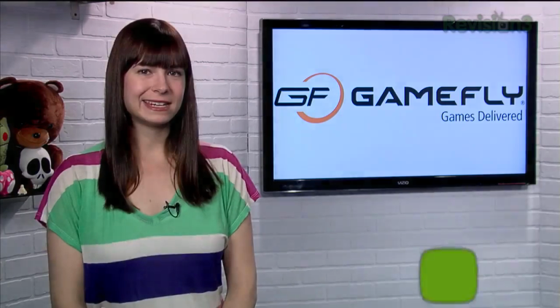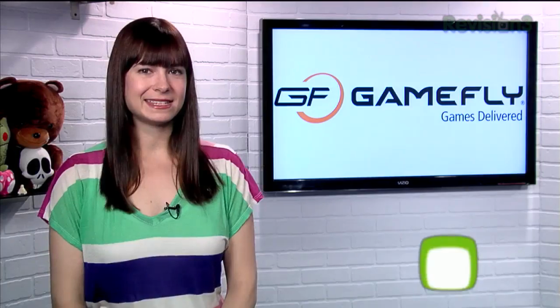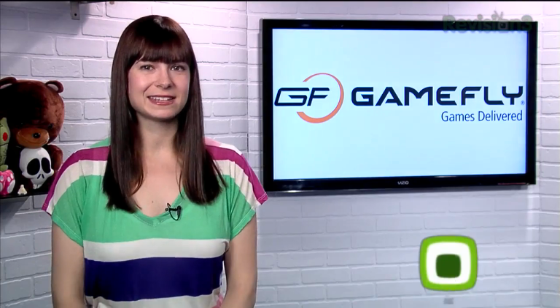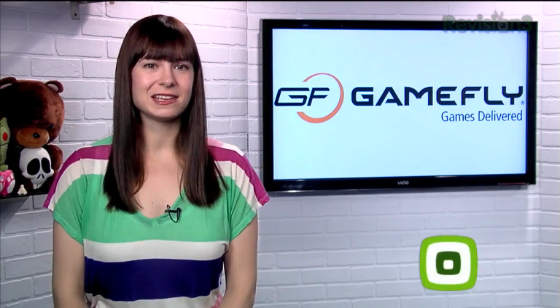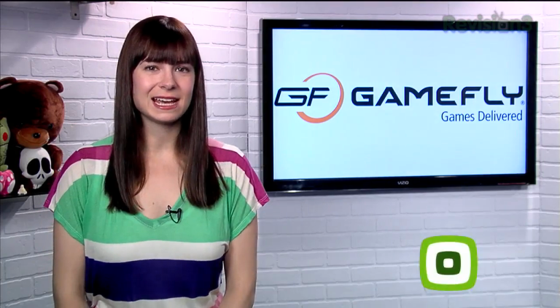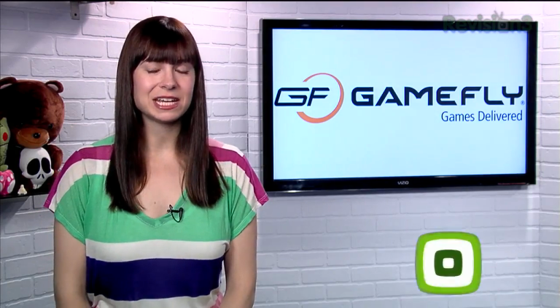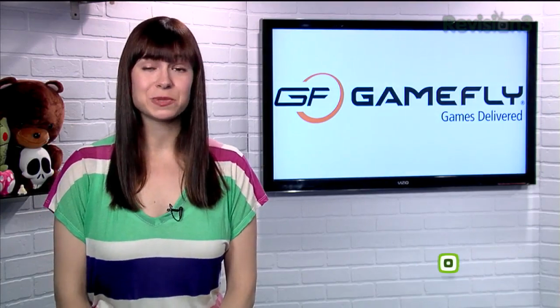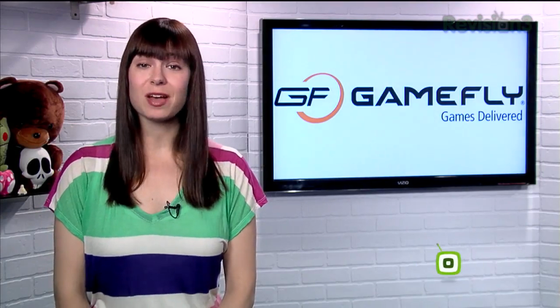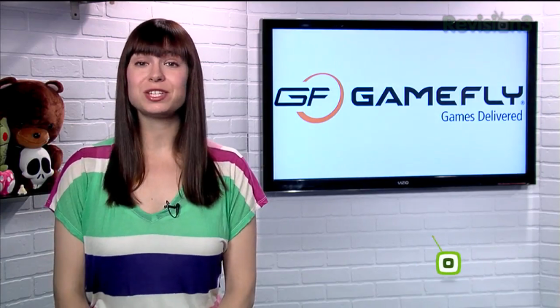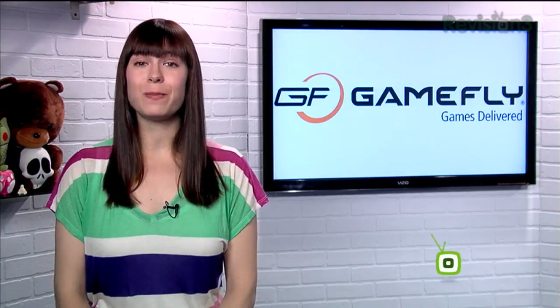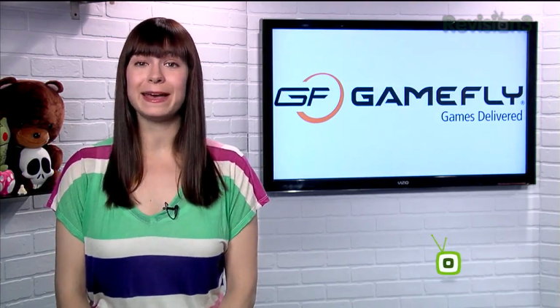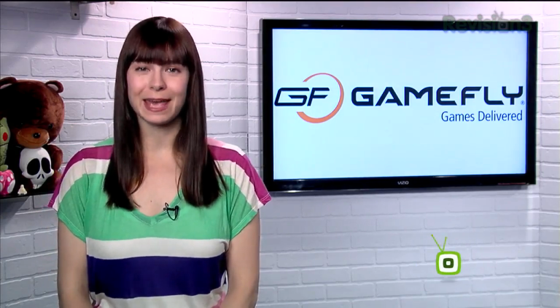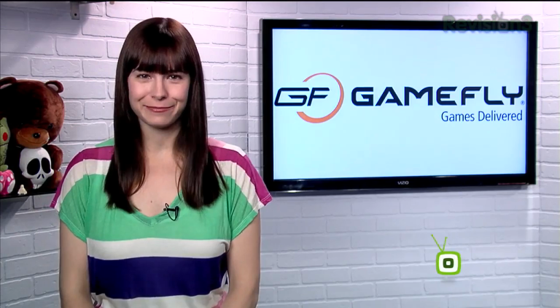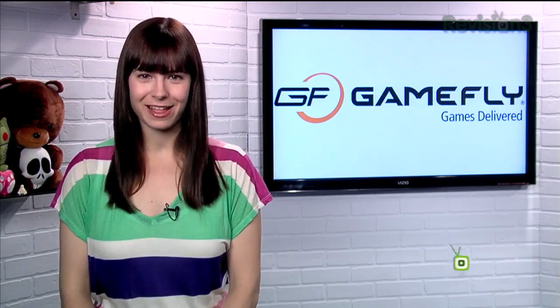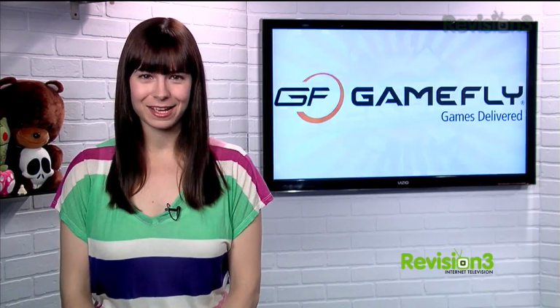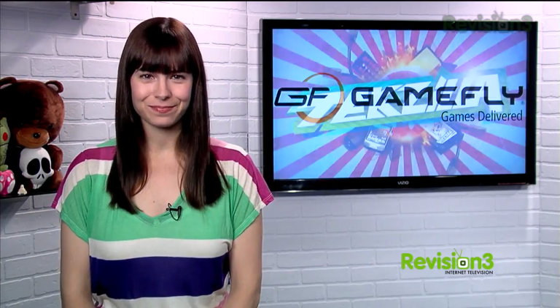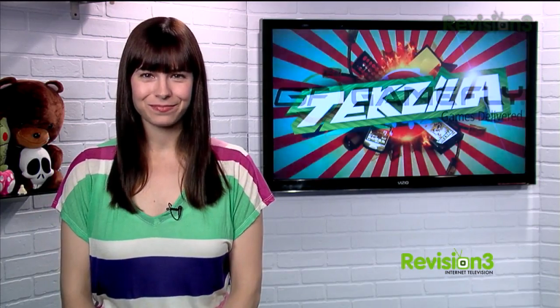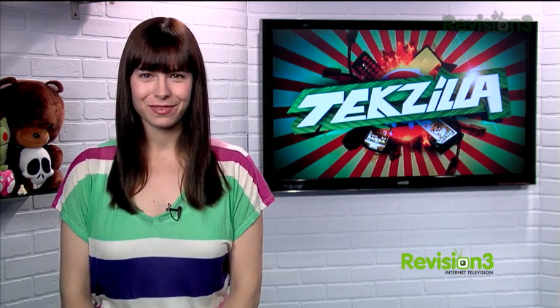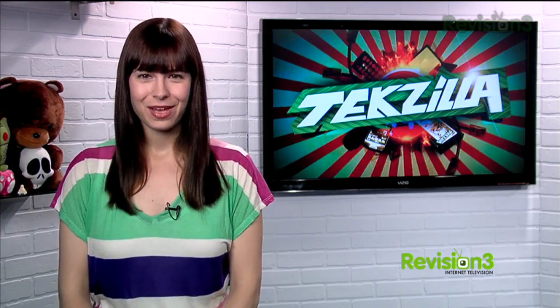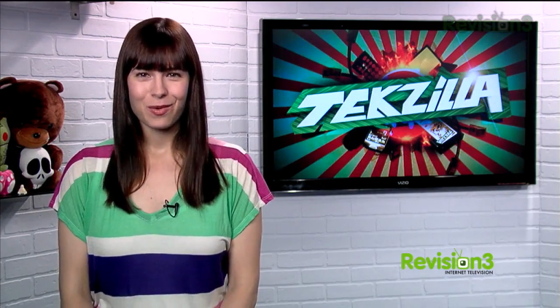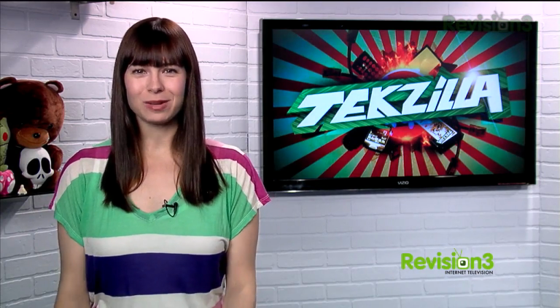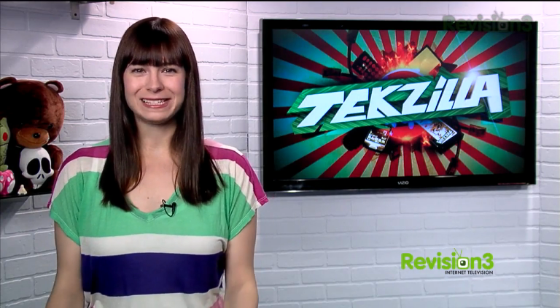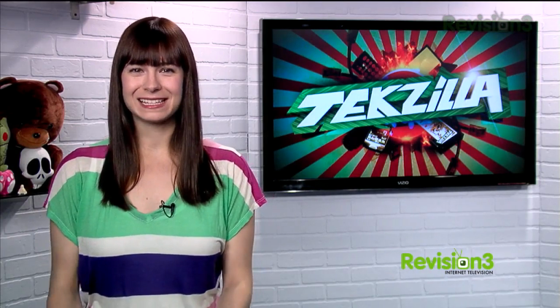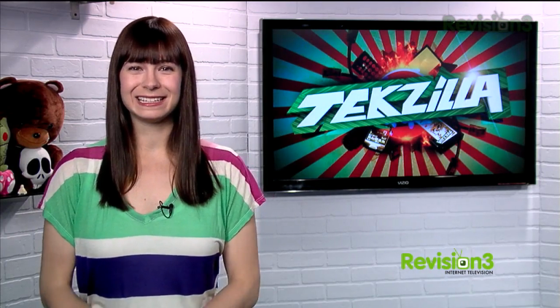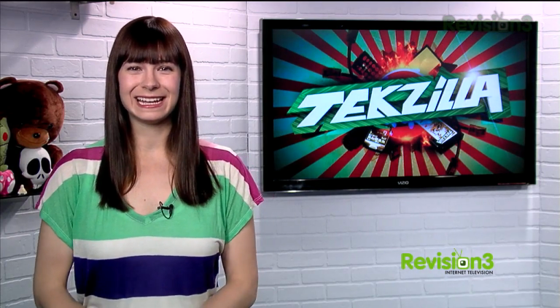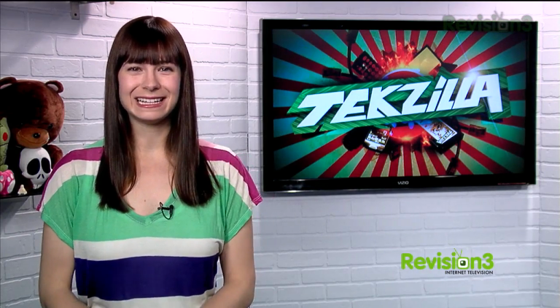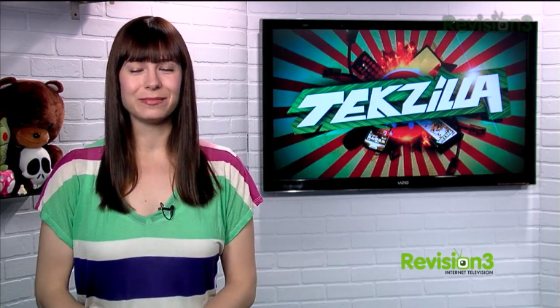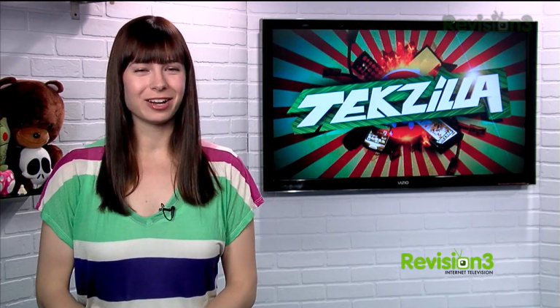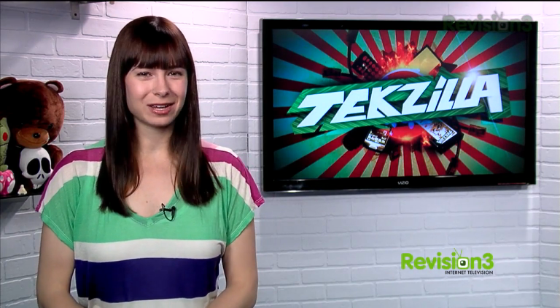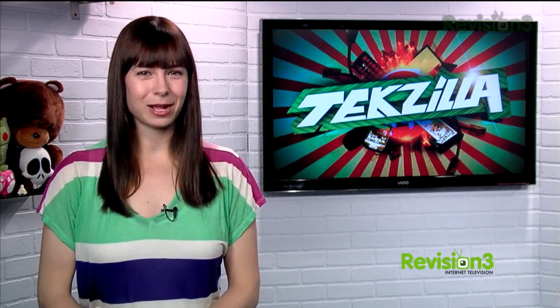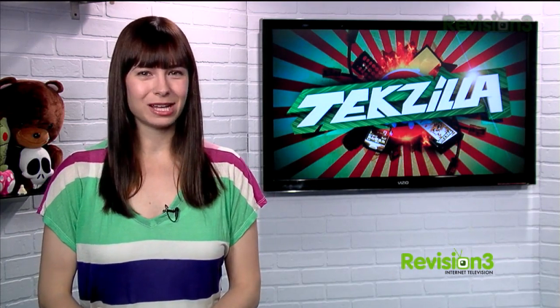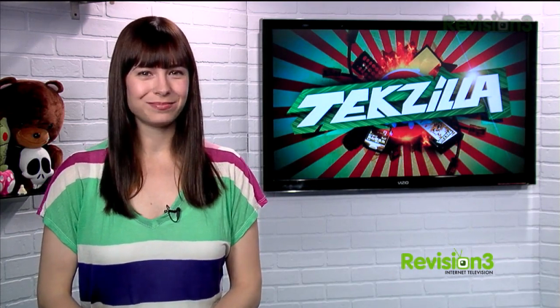Today's Techzilla Daily is brought to you by Gamefly. Welcome to Techzilla Daily, I'm Veronica Belmont.